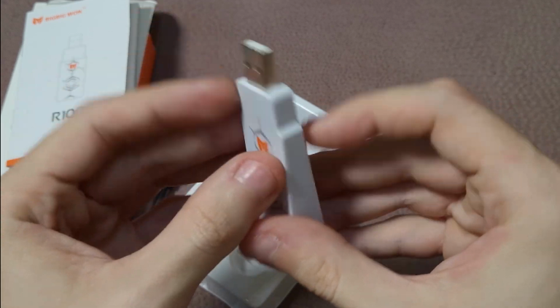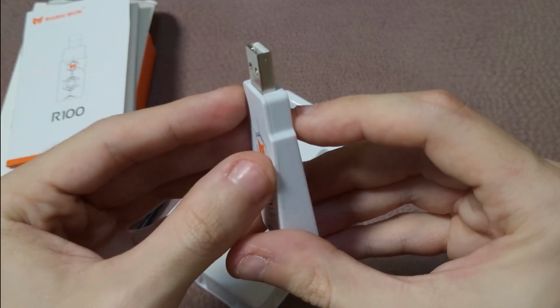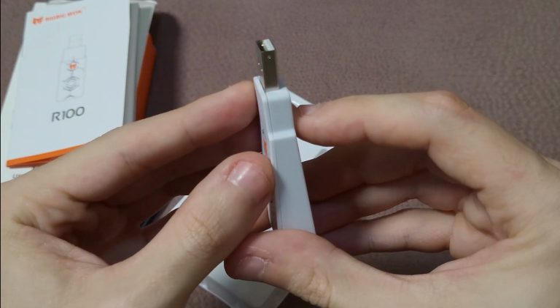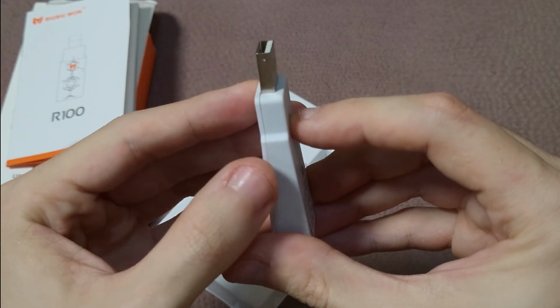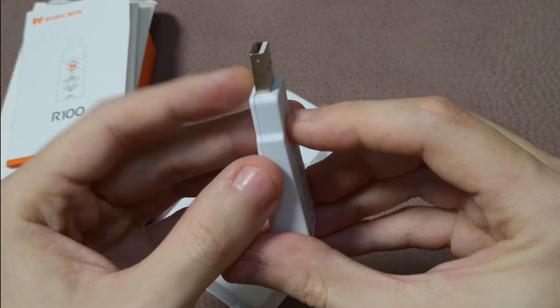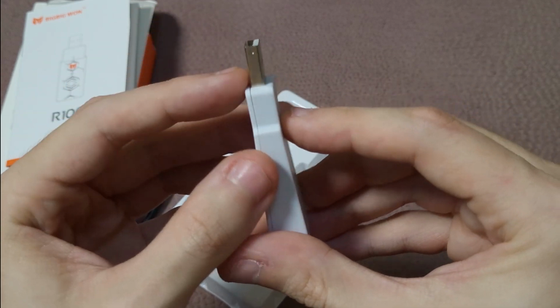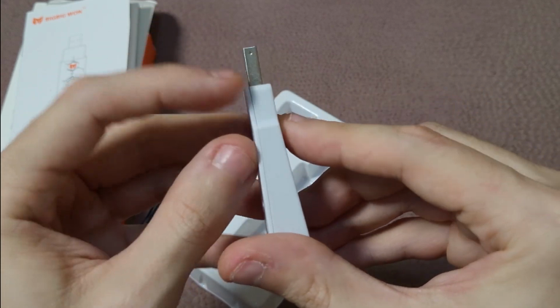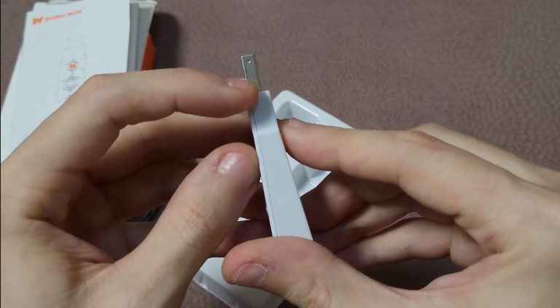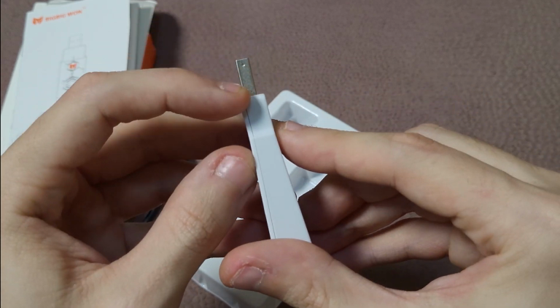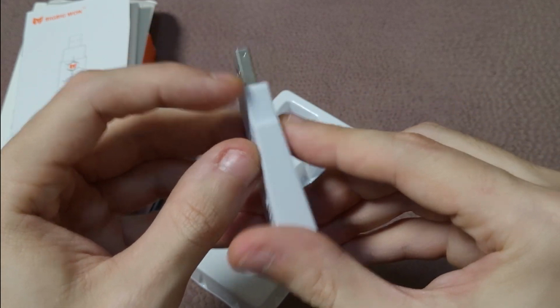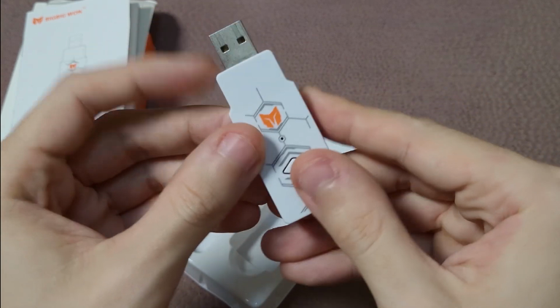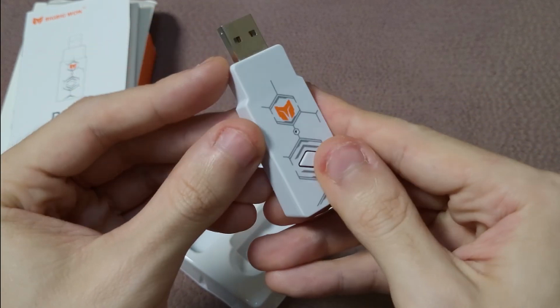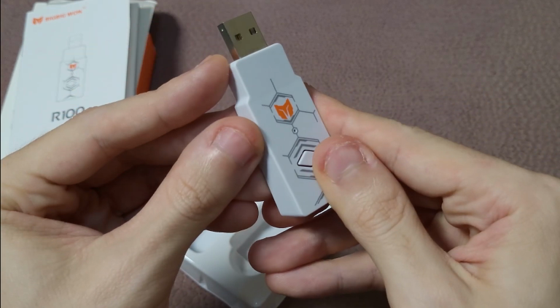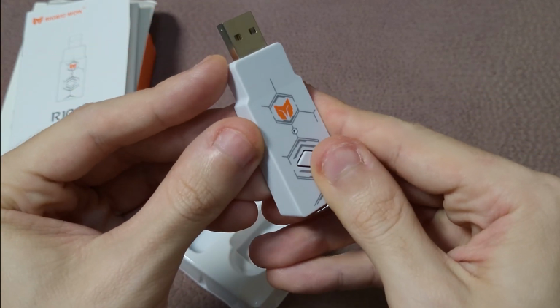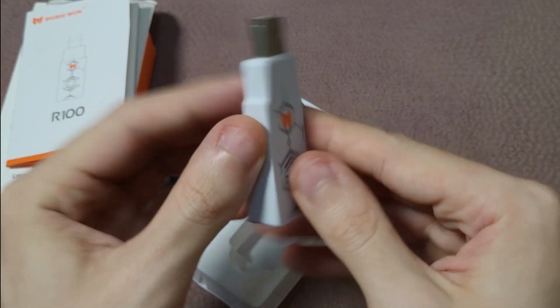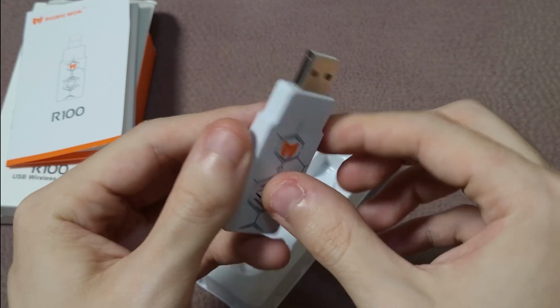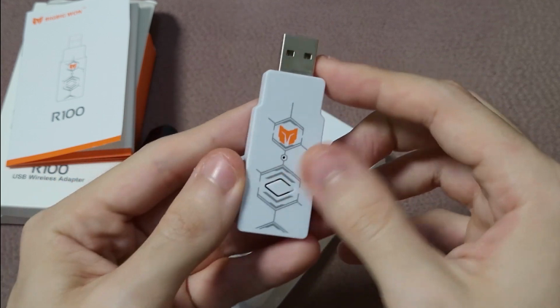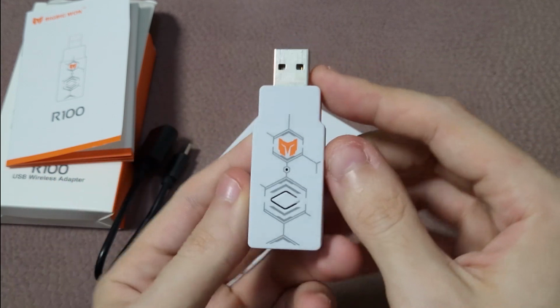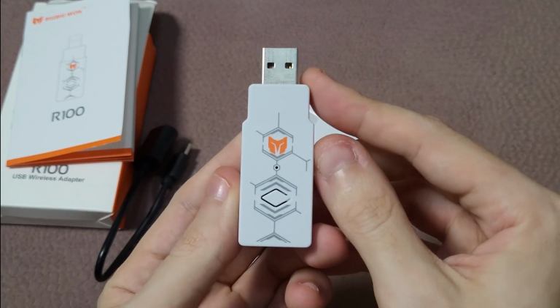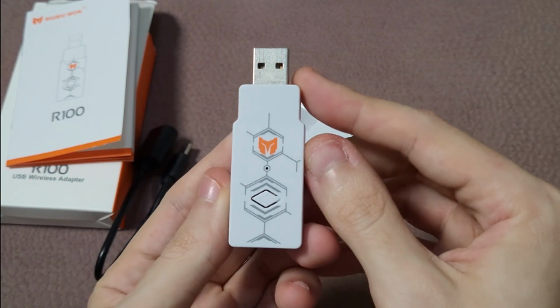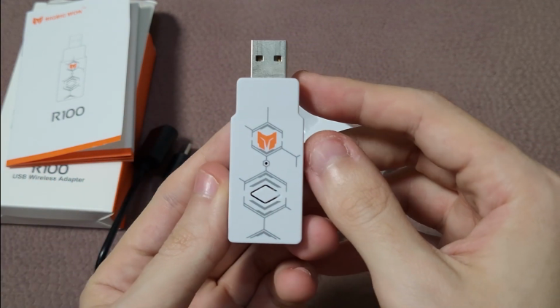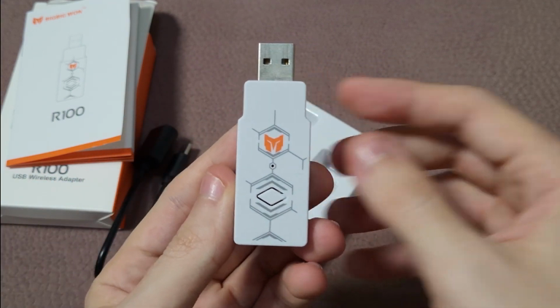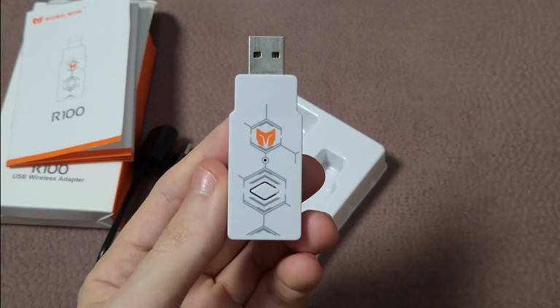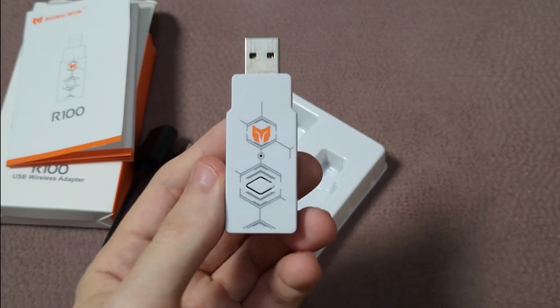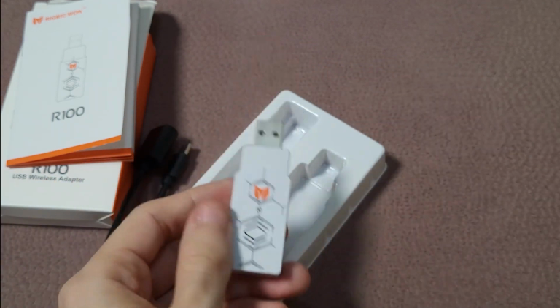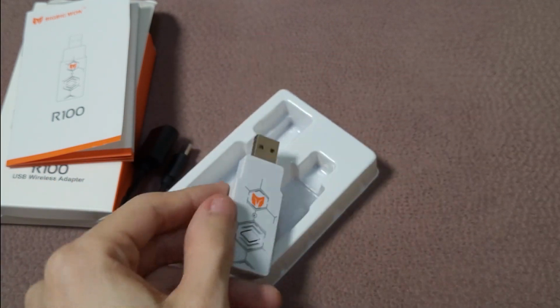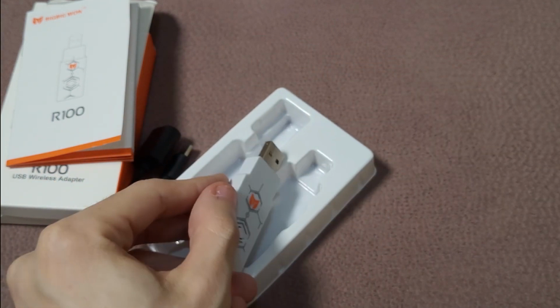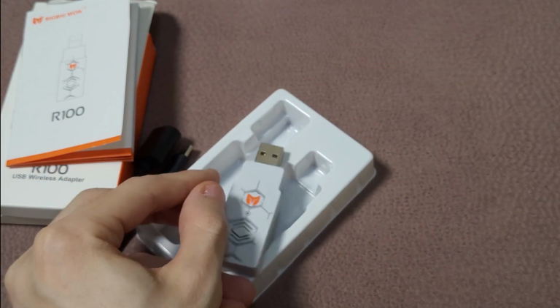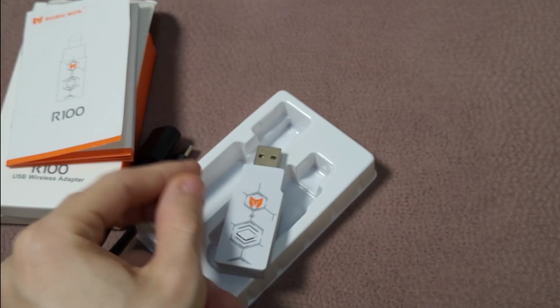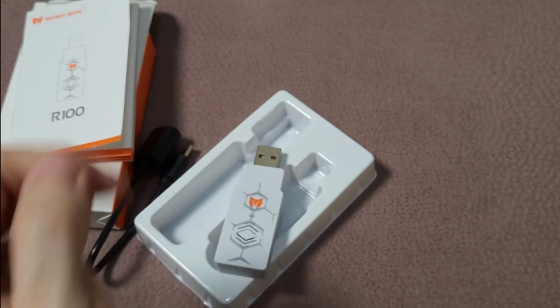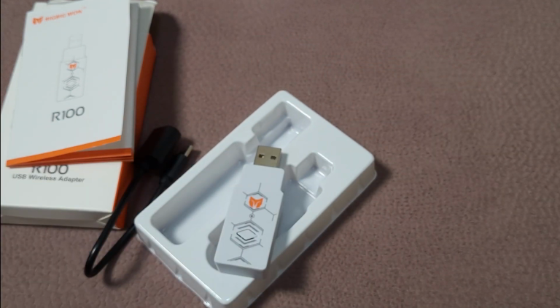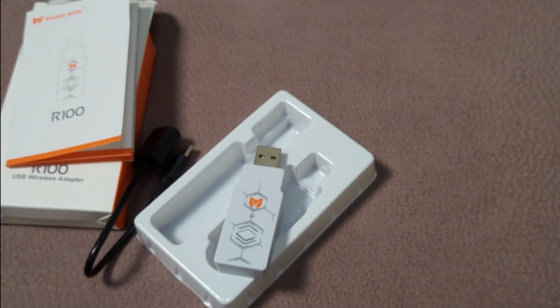Unfortunately, it seems to be glued, so we can't open it to show the components without destroying it.